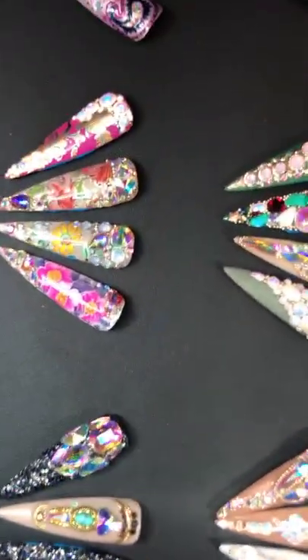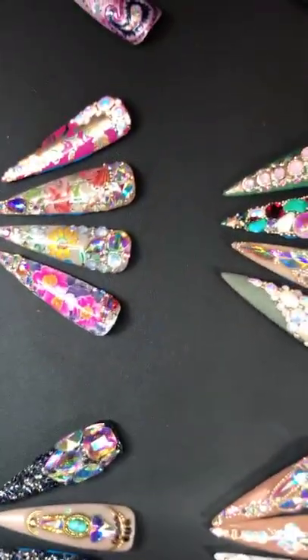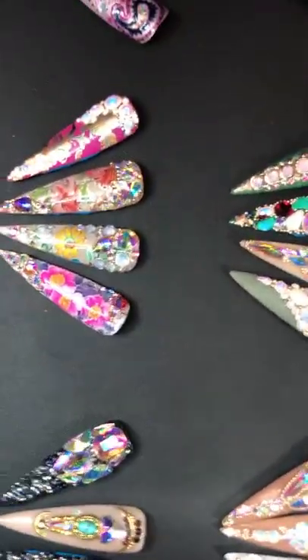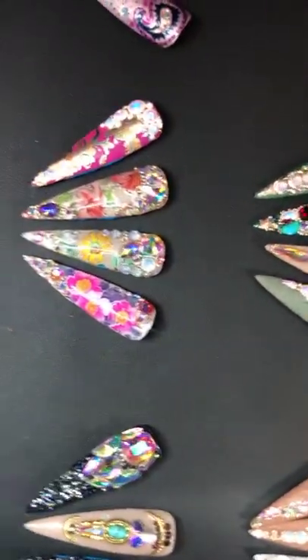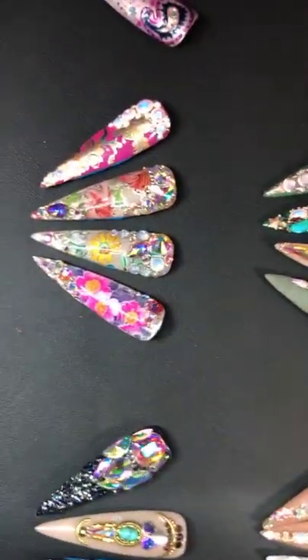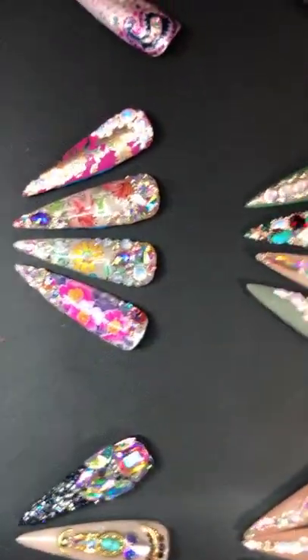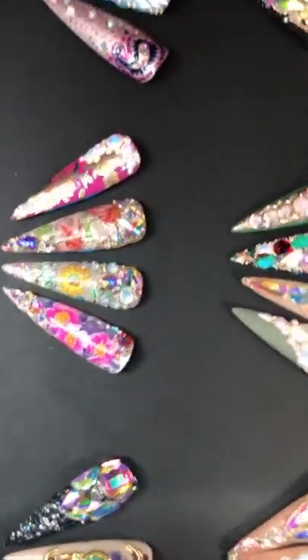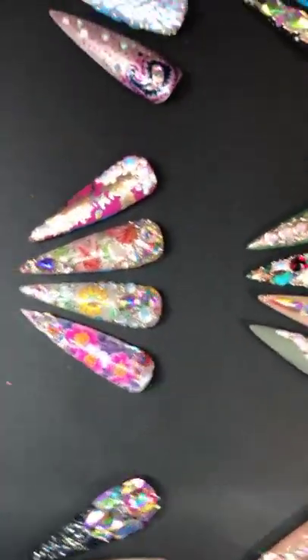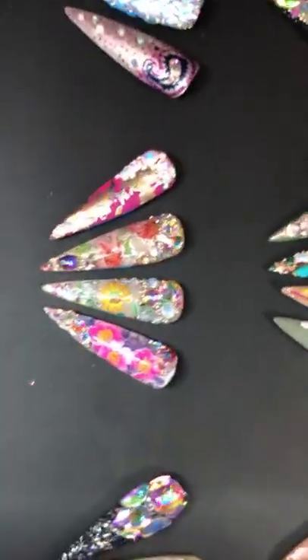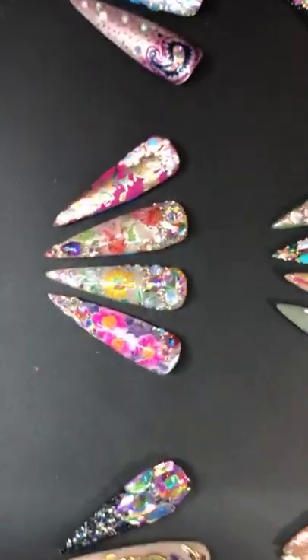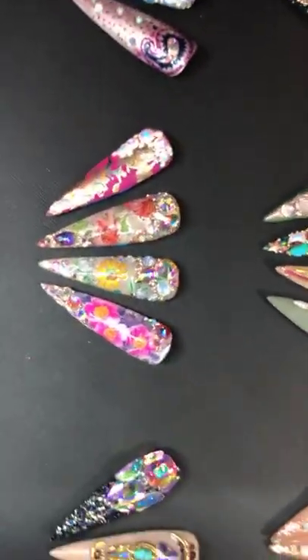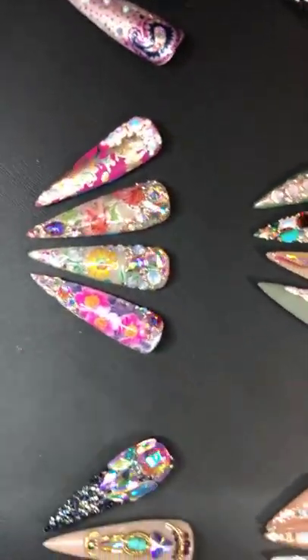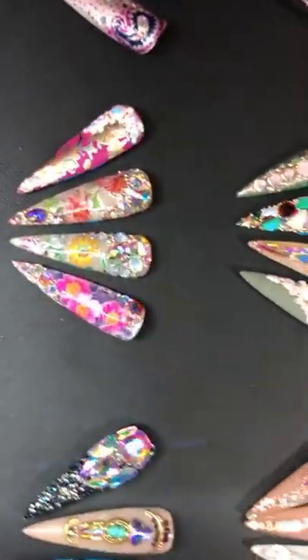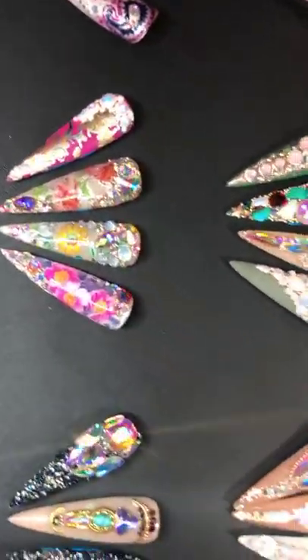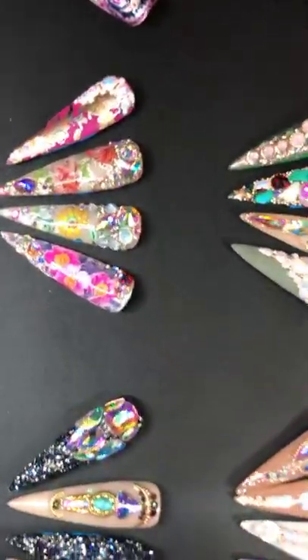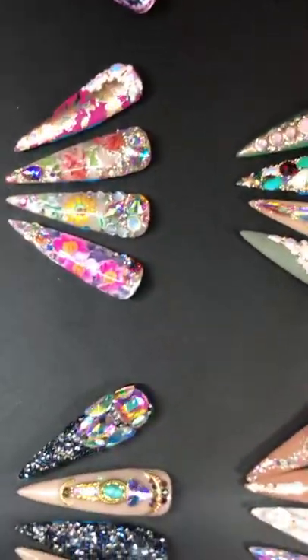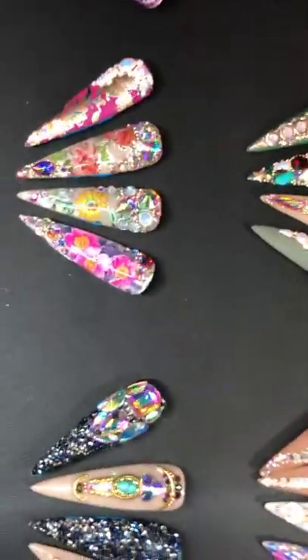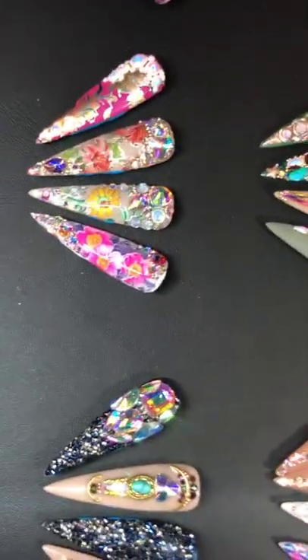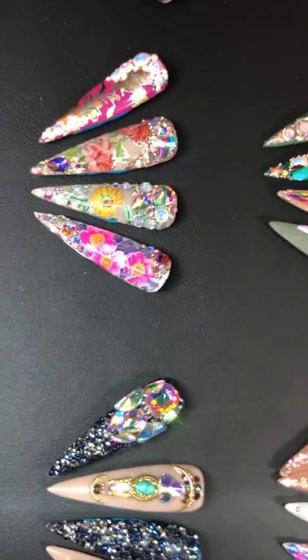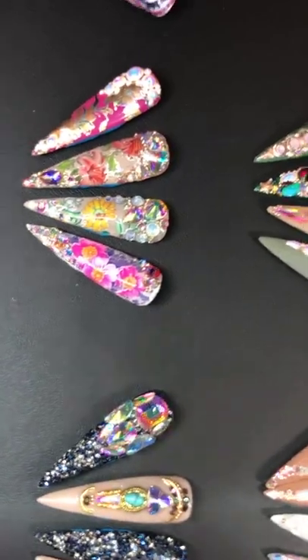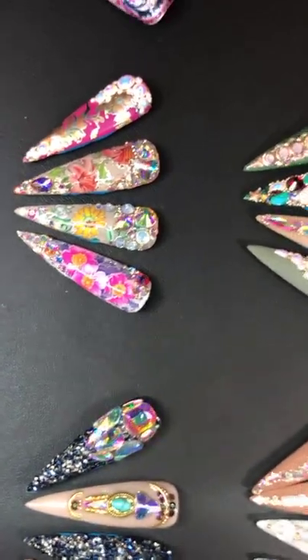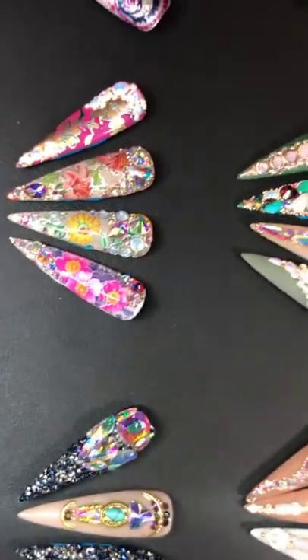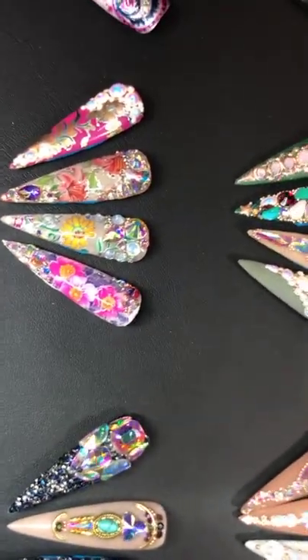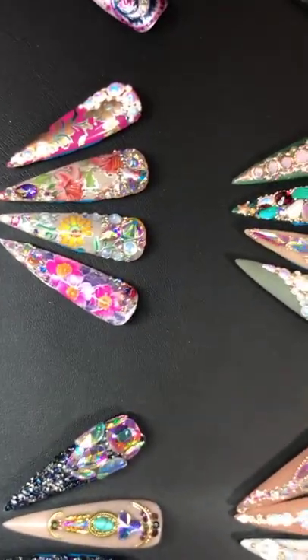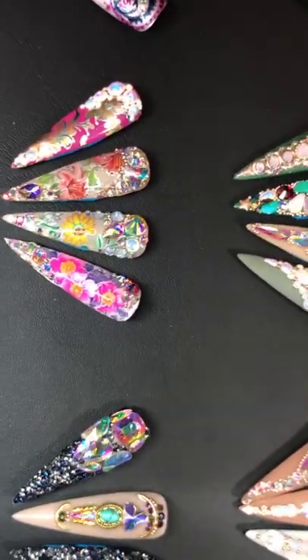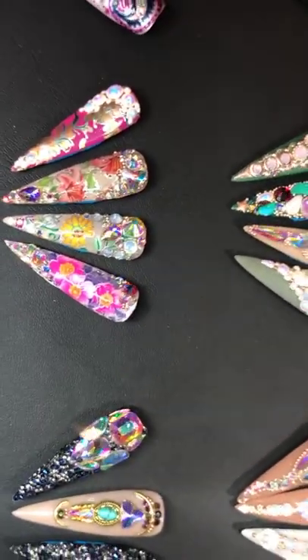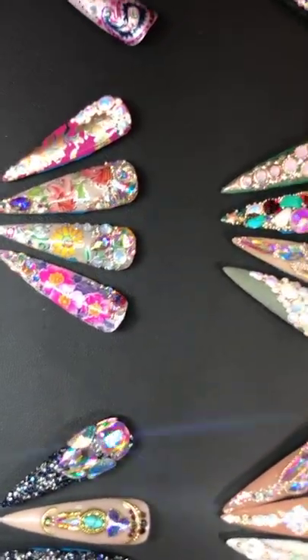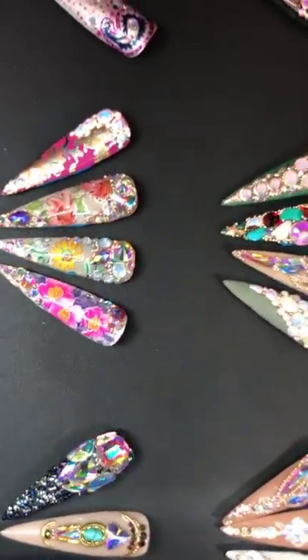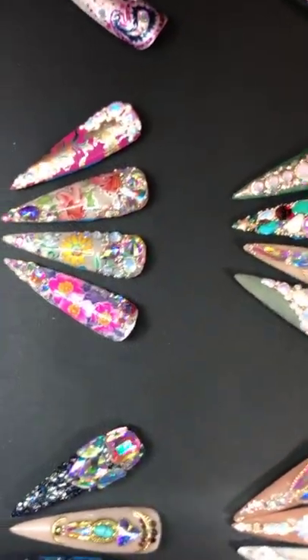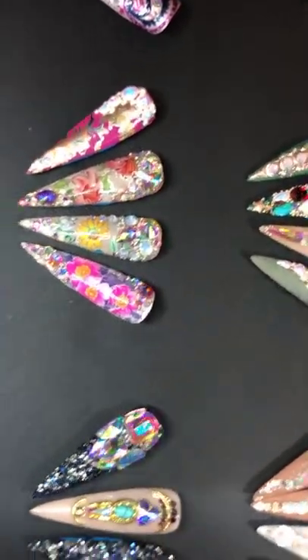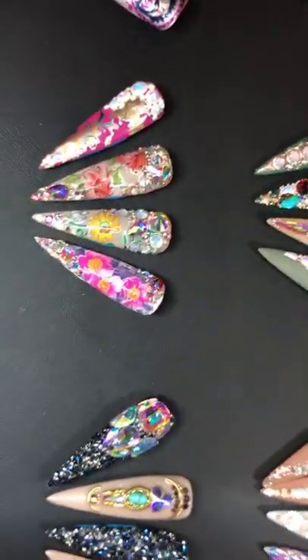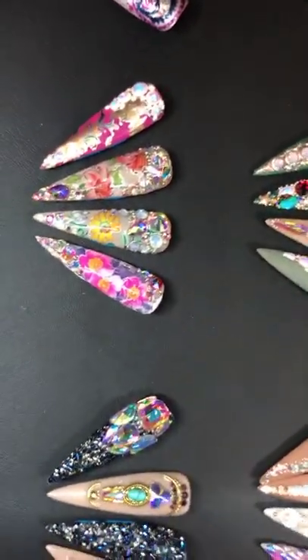Next time we'll show you transfer foils — see our transfer foil right there? We have a lot of the transfer foil so we're going to show you how to do that next week.